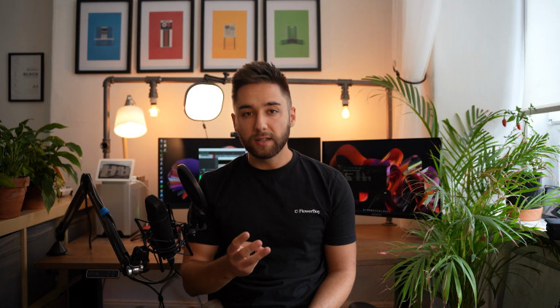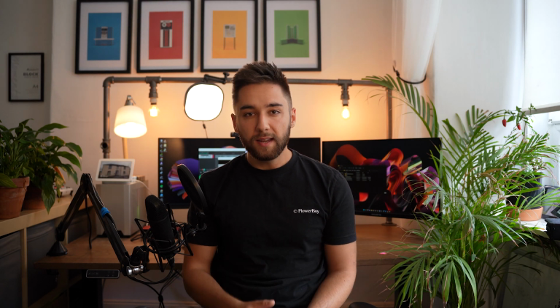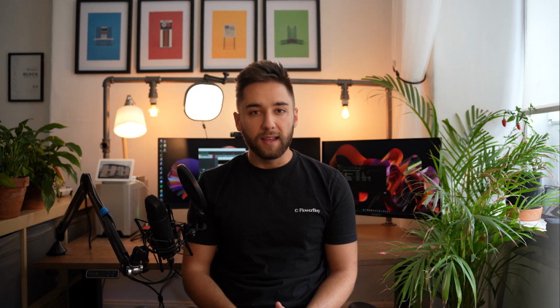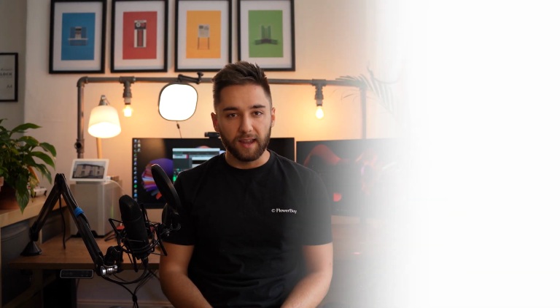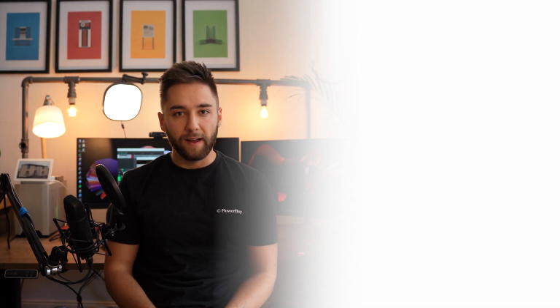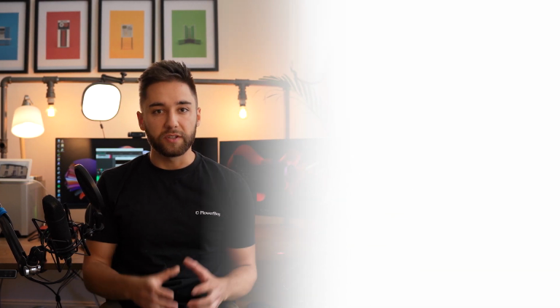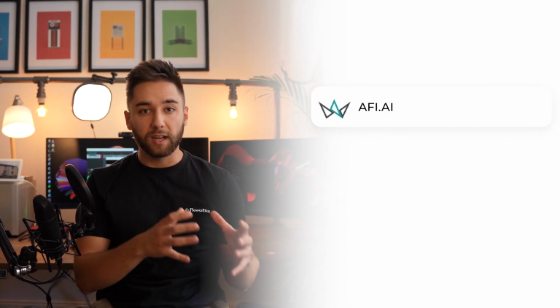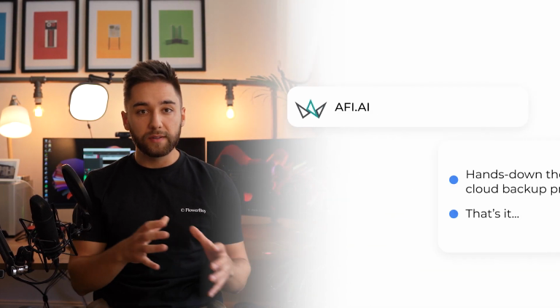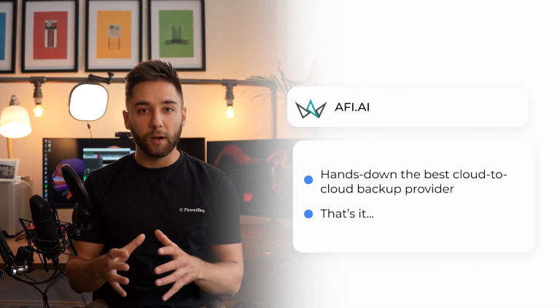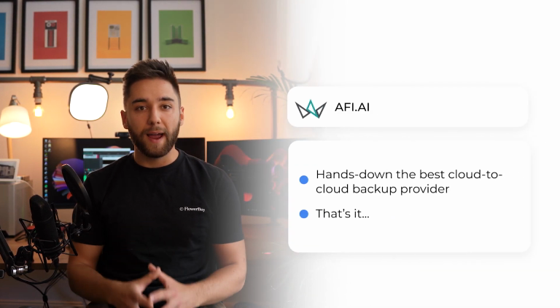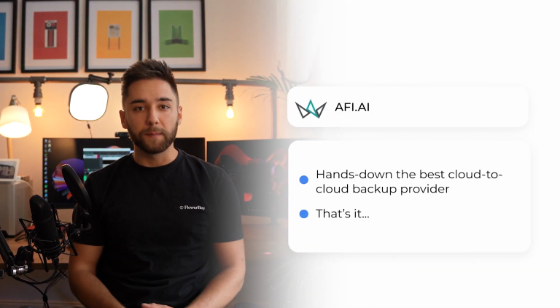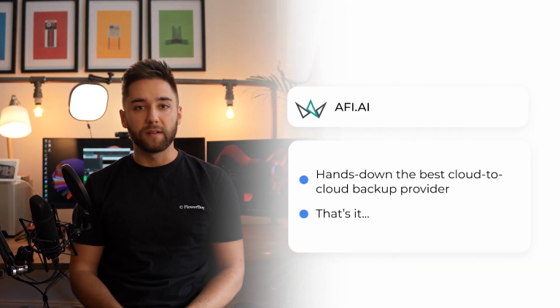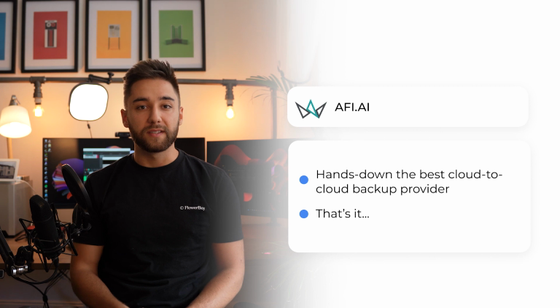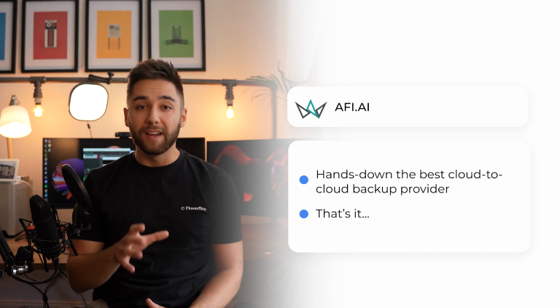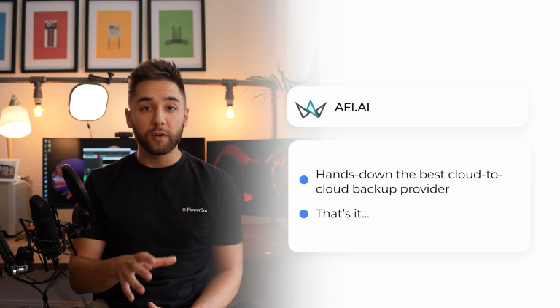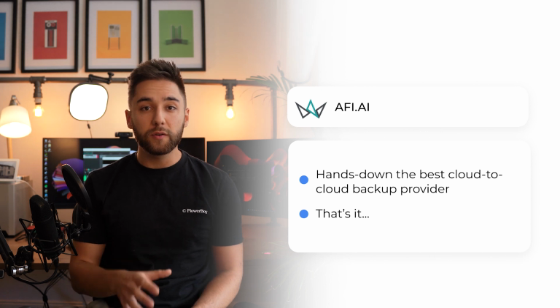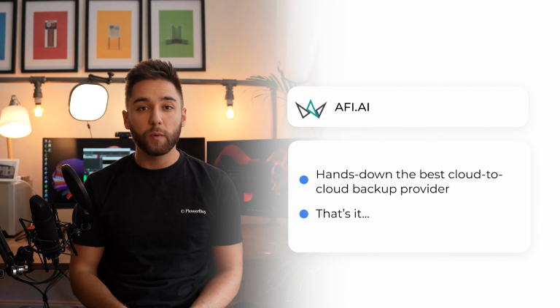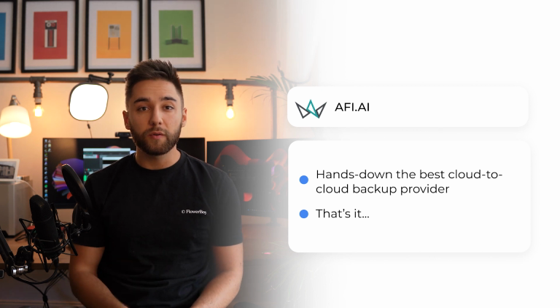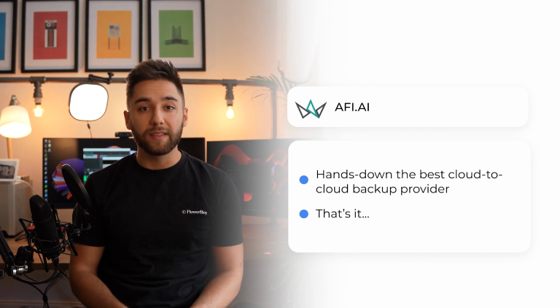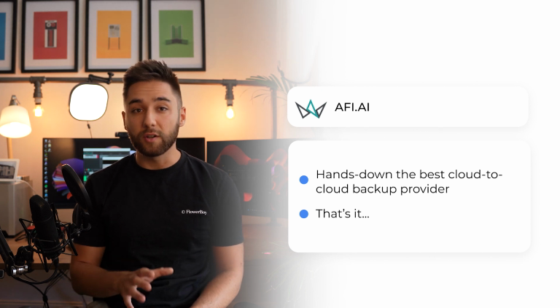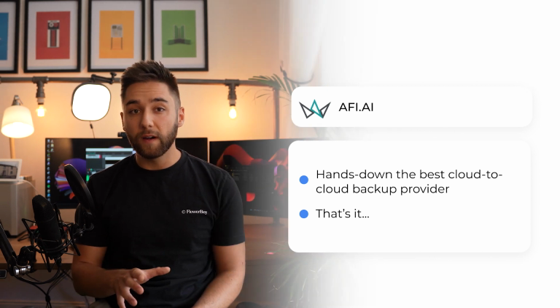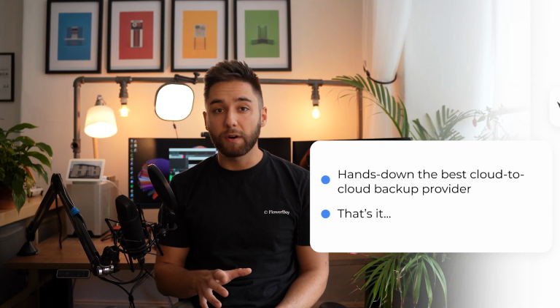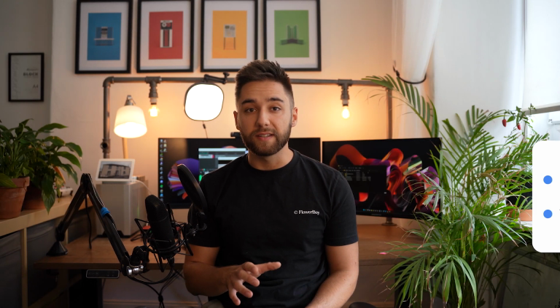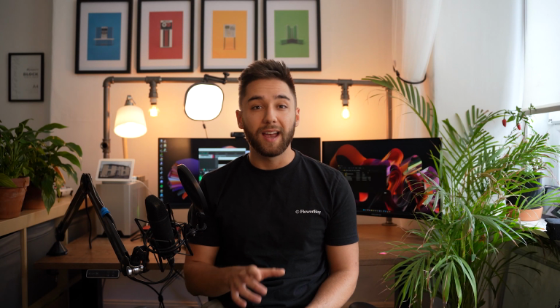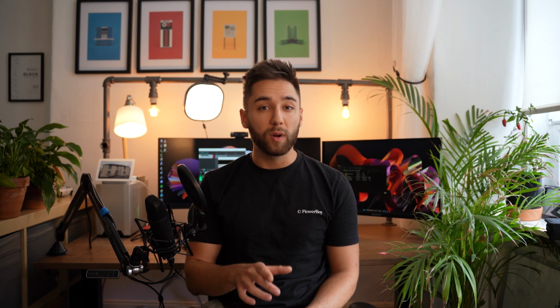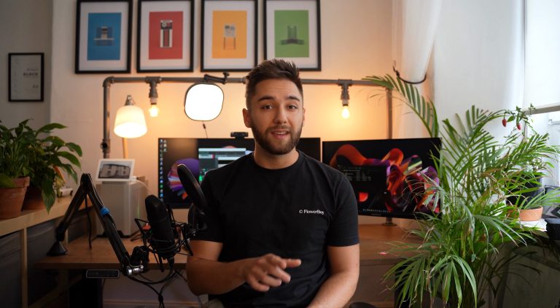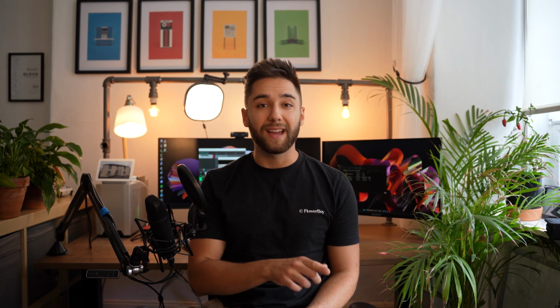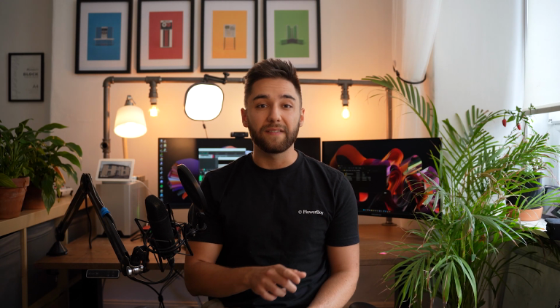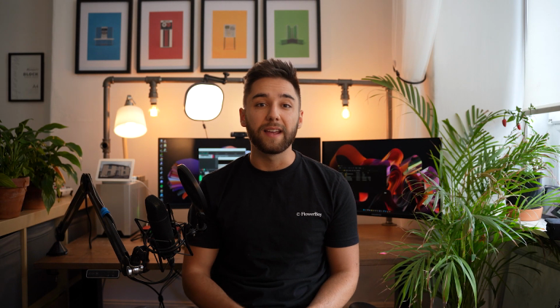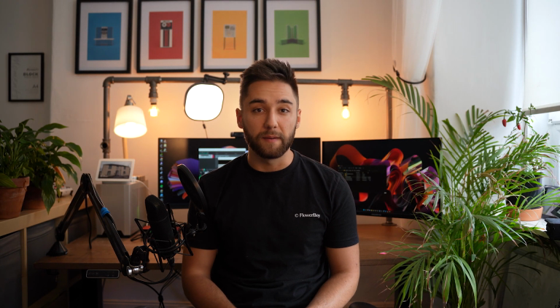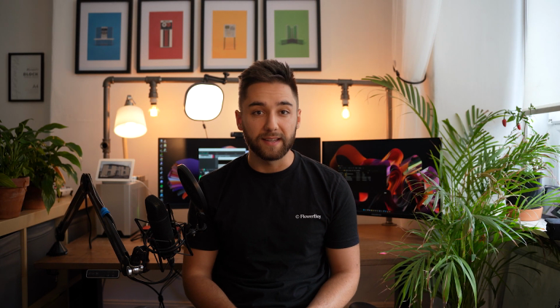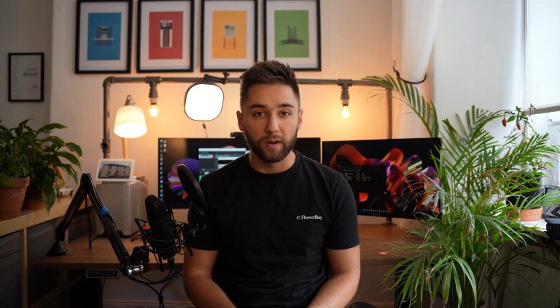Thirdly is AFI, which is a cloud-to-cloud backup service. If you're not using one already, then your files are at risk, and we think that AFI is the best one.